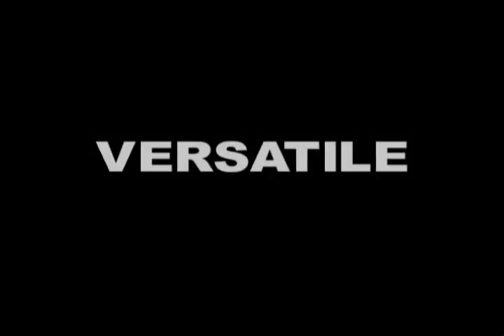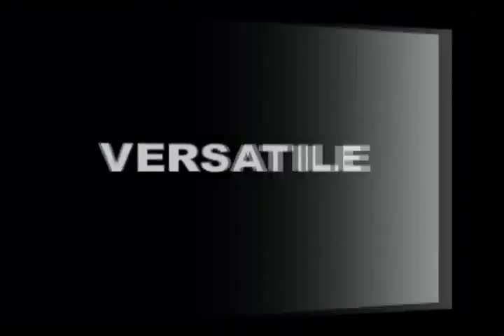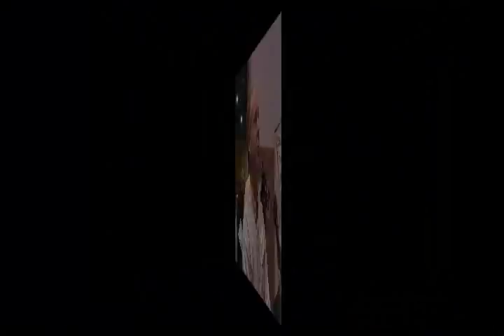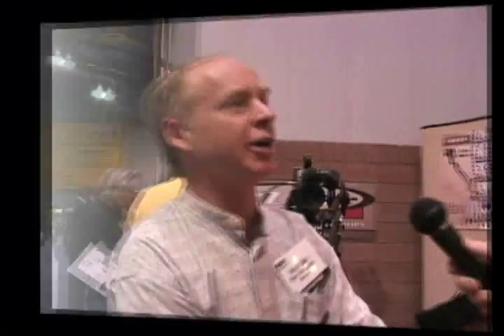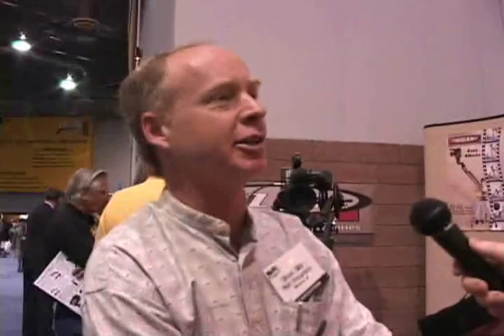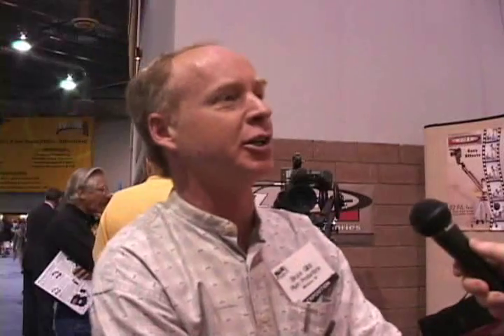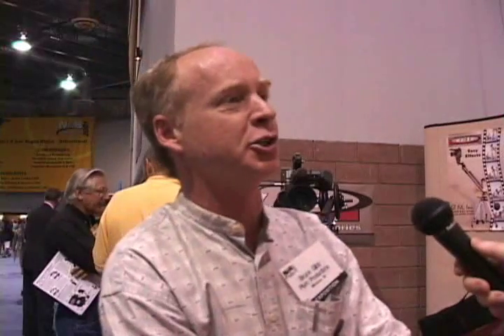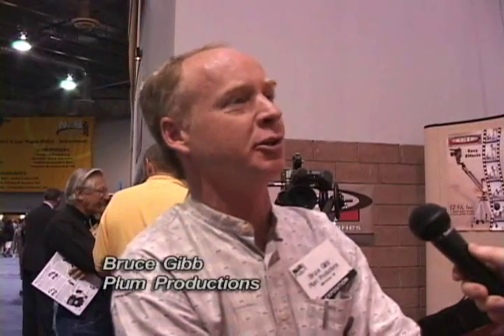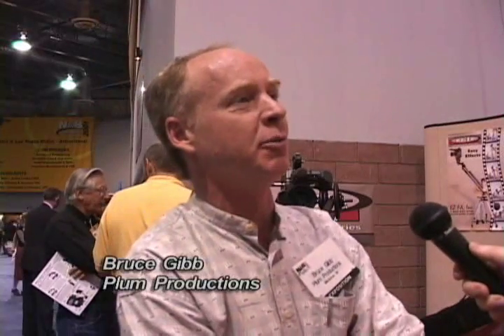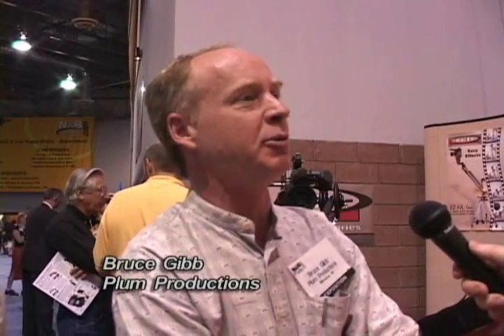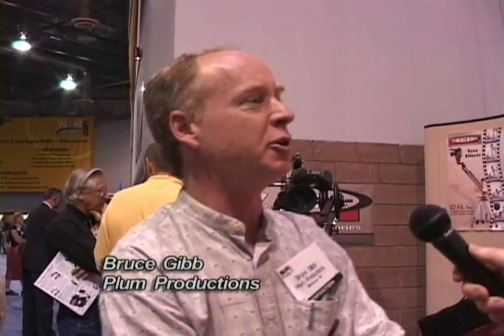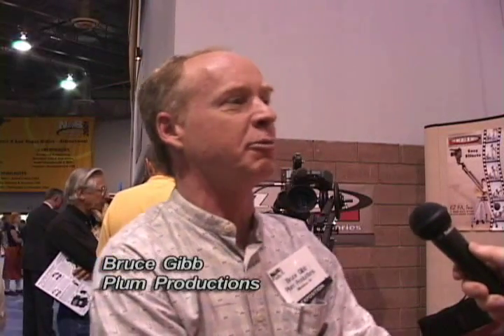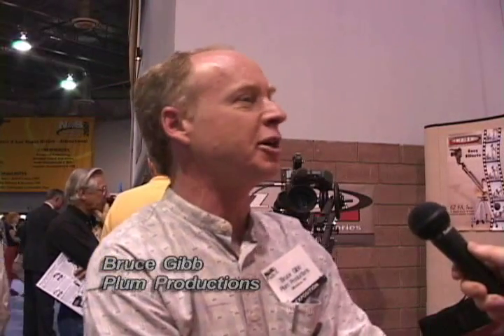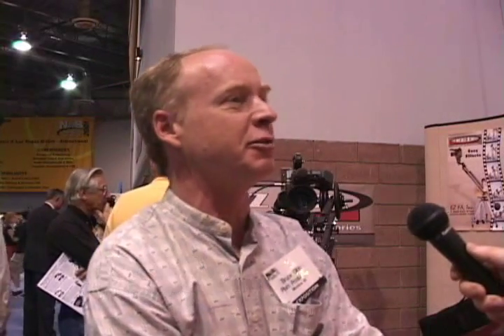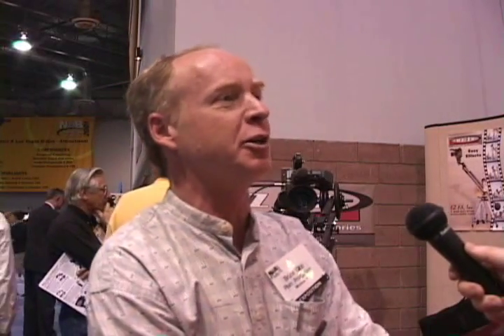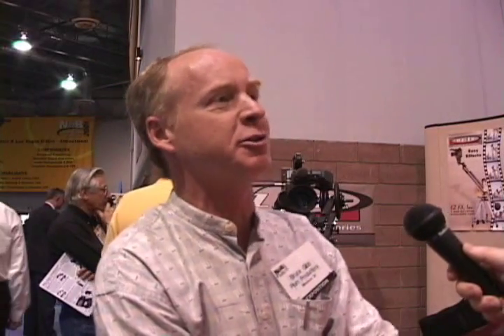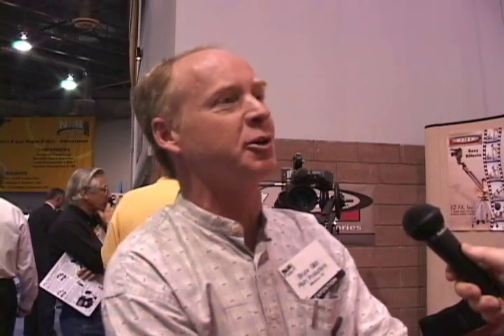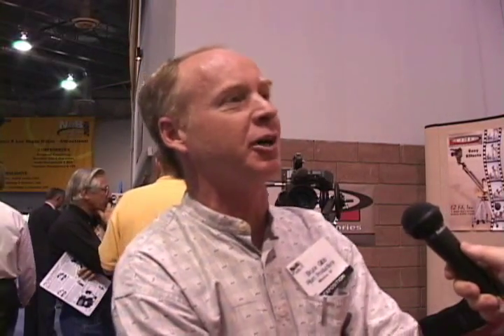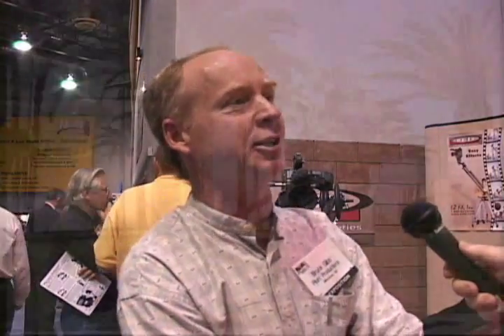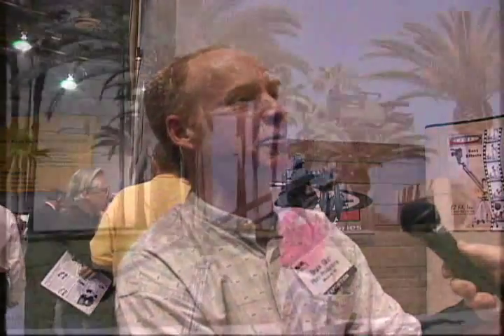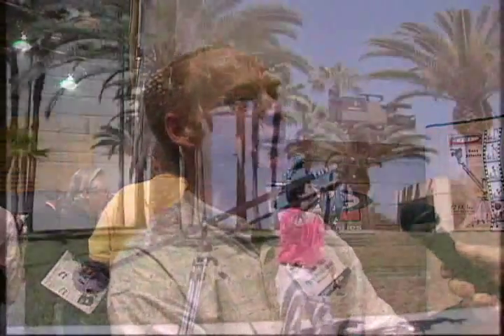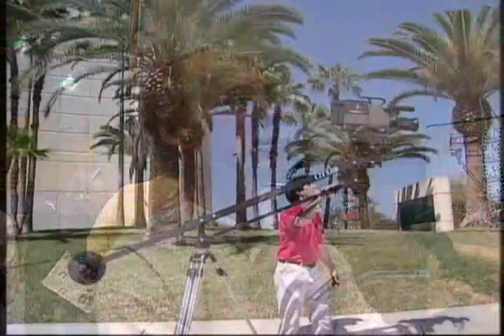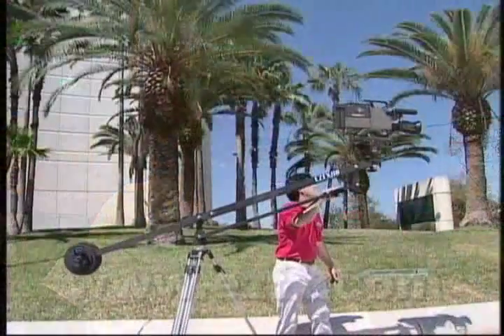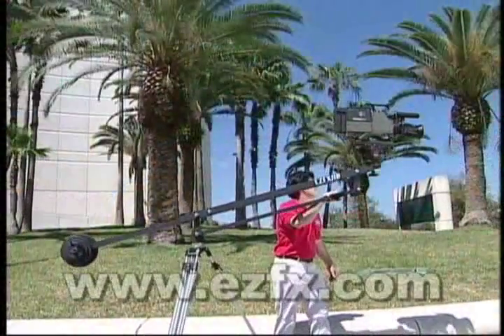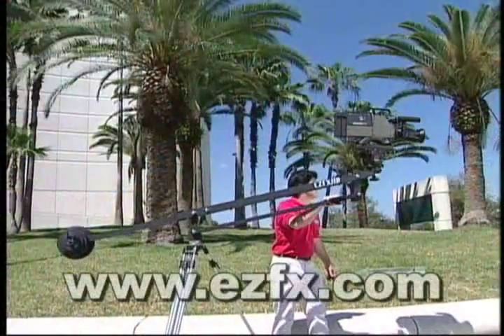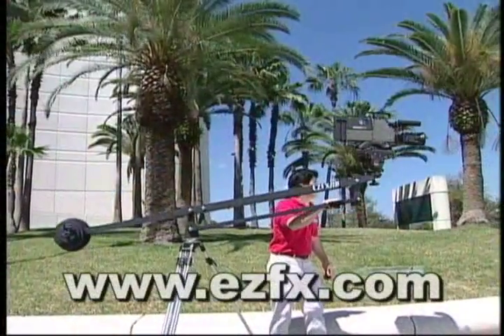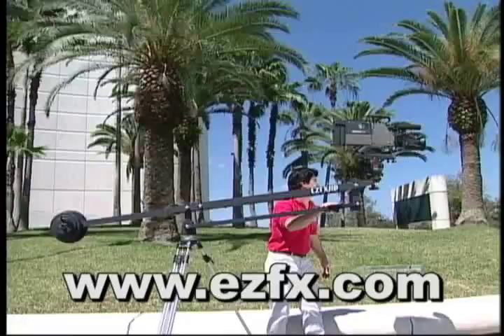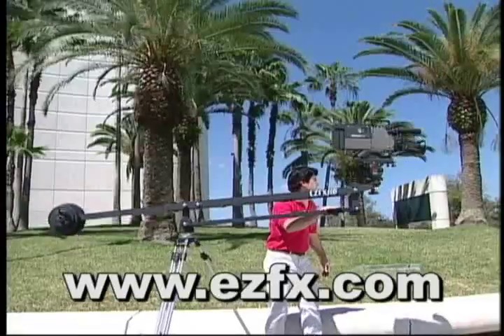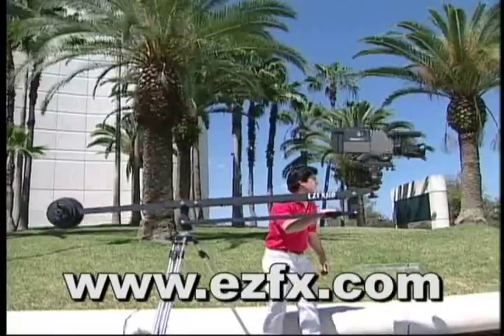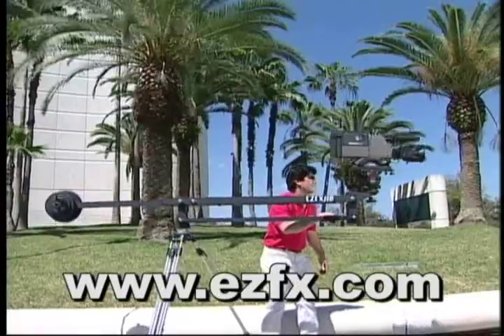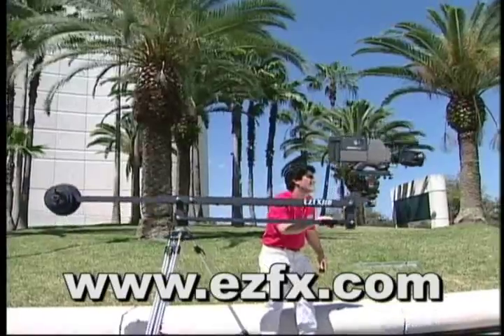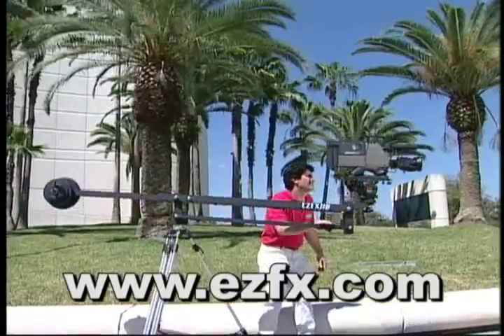We use it for everything on the shoot. We can do it from interviews to B-roll shots, stacked shots.